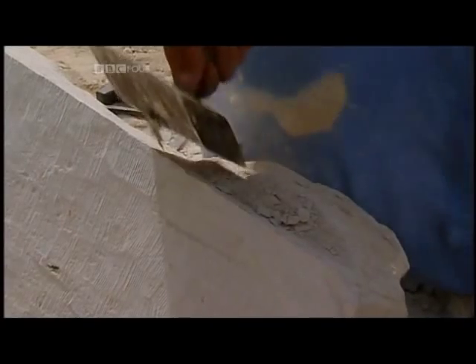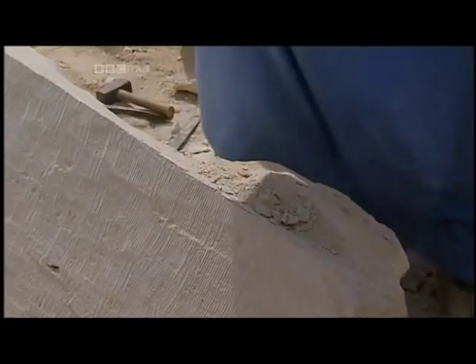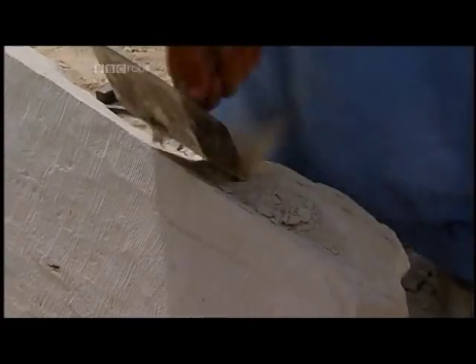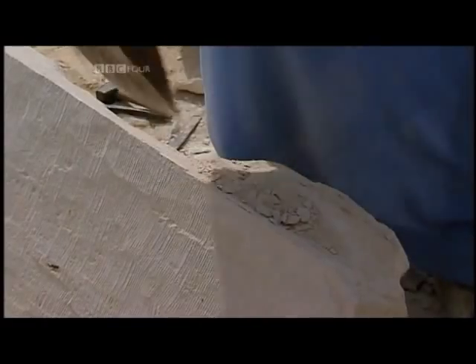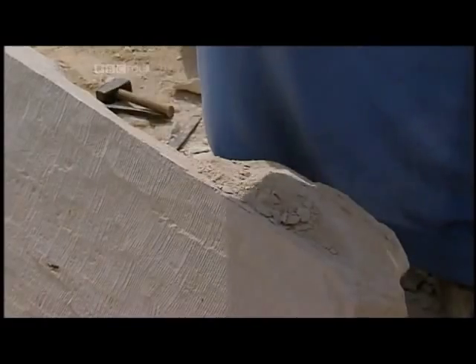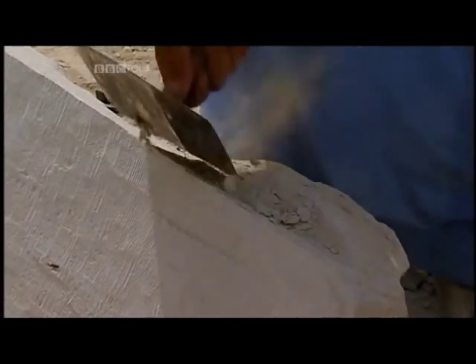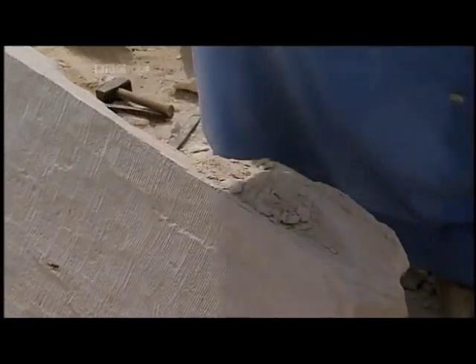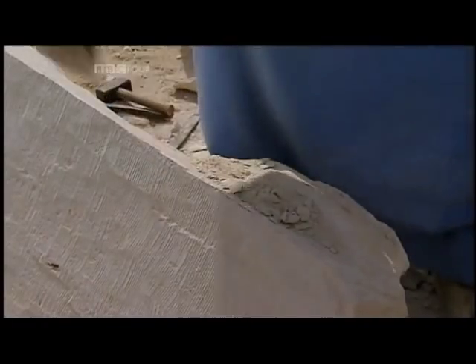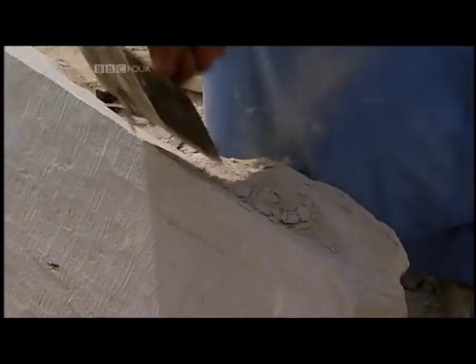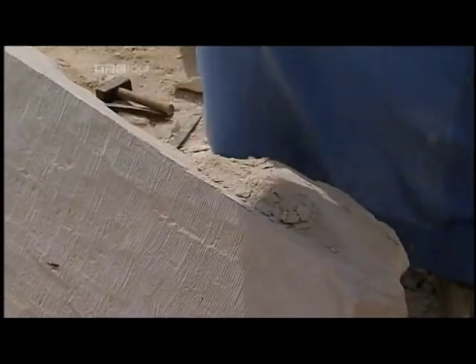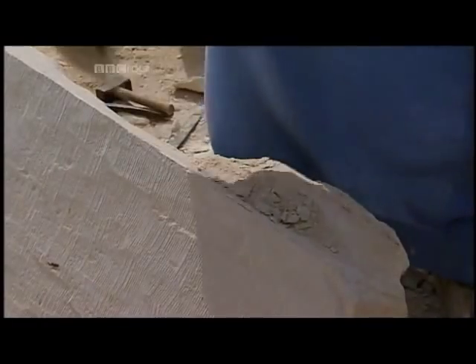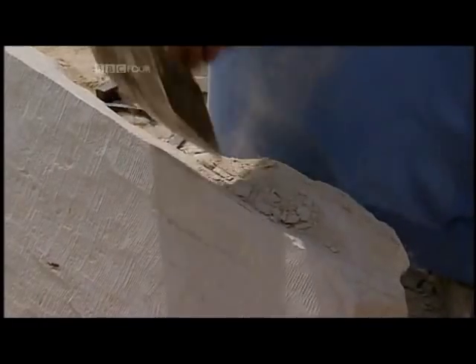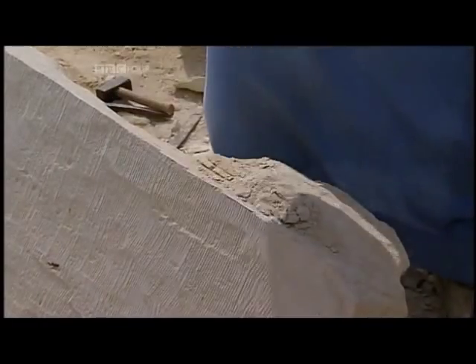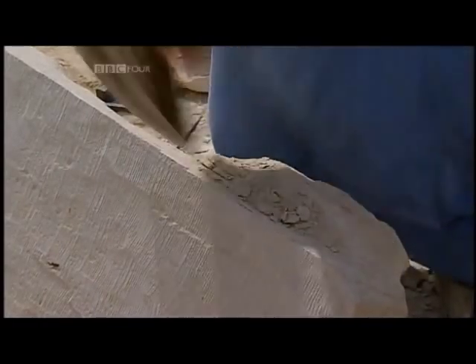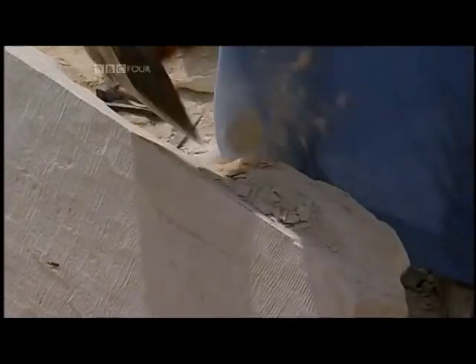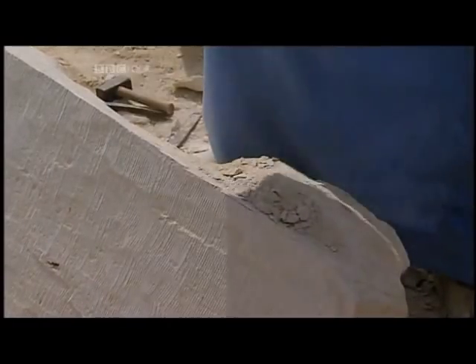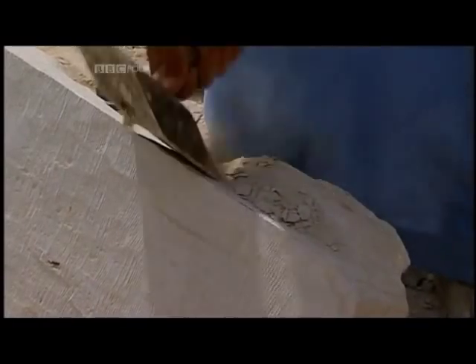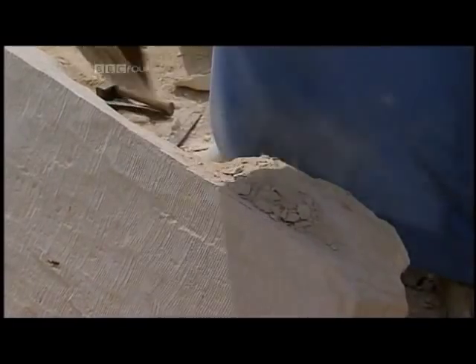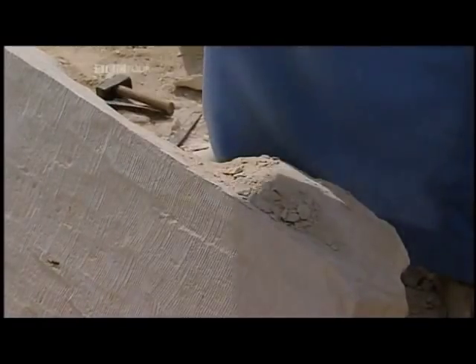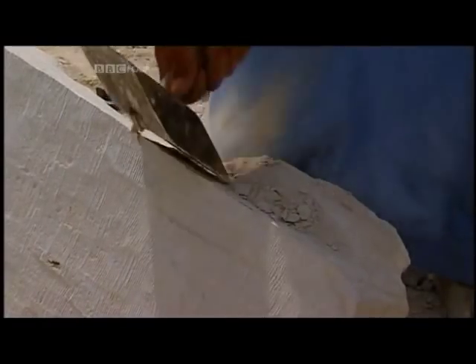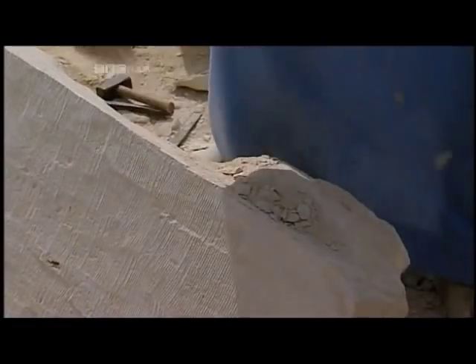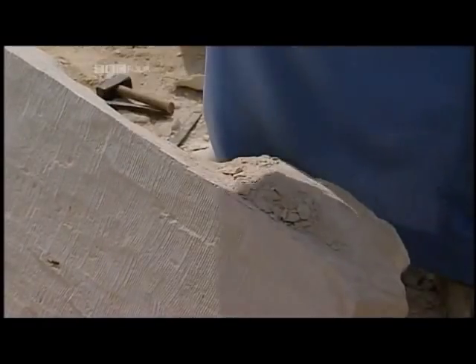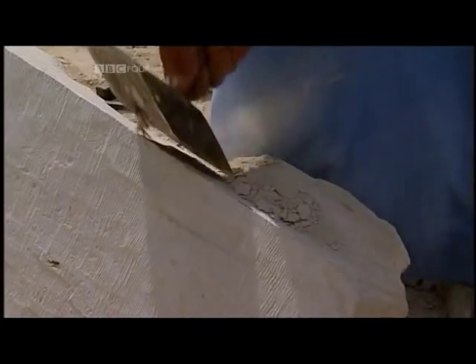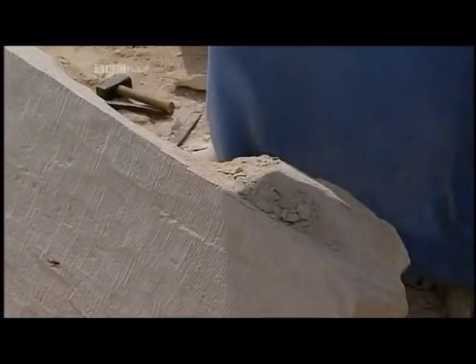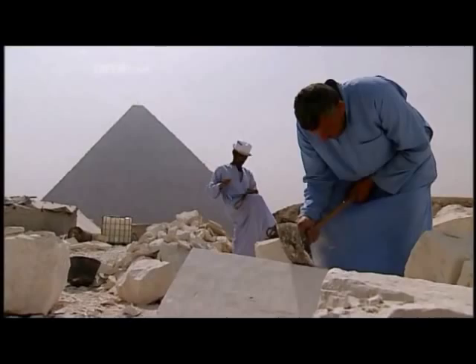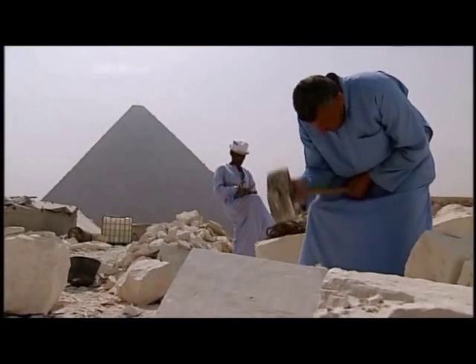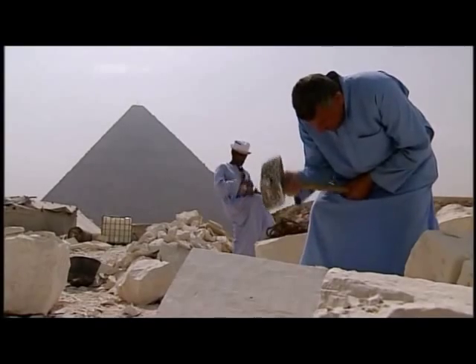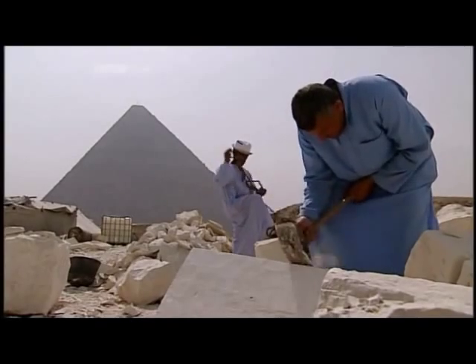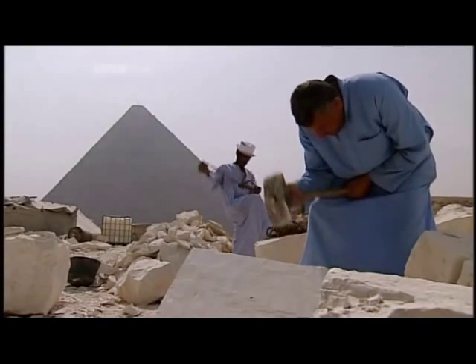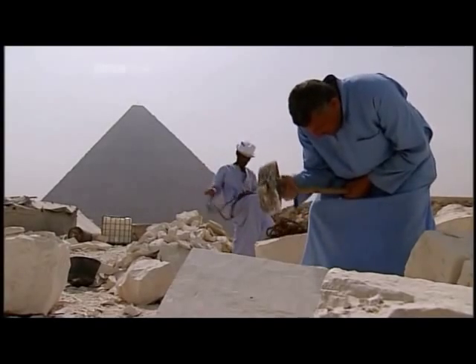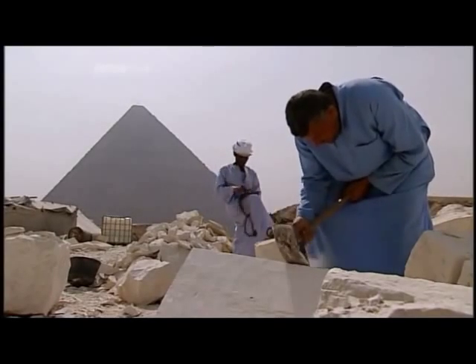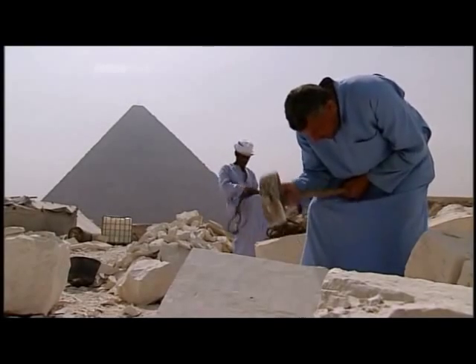It would be some 2,000 years before the Greeks and Pythagoras proved that all right-angled triangles shared certain properties.